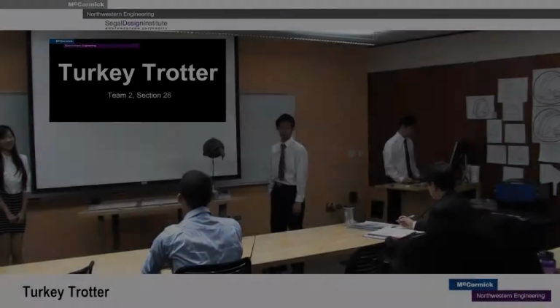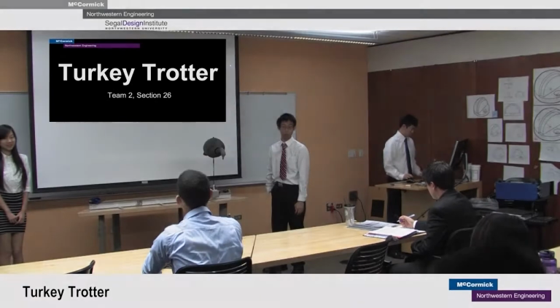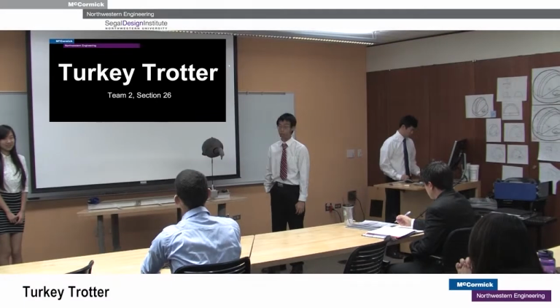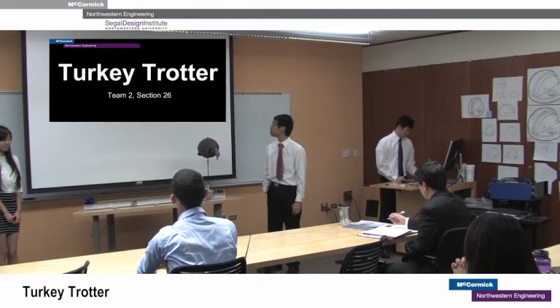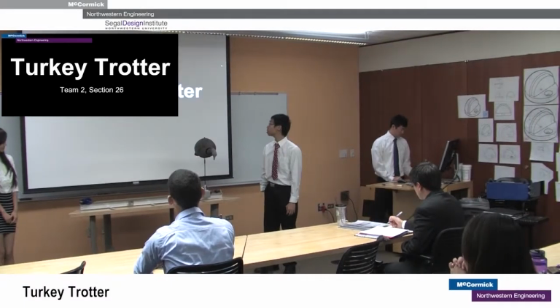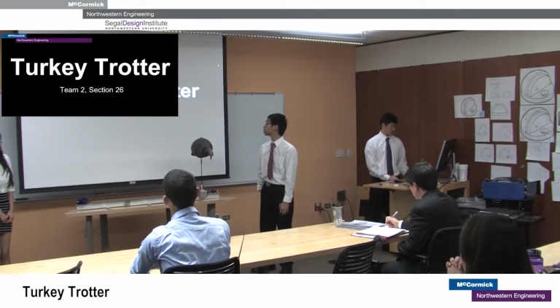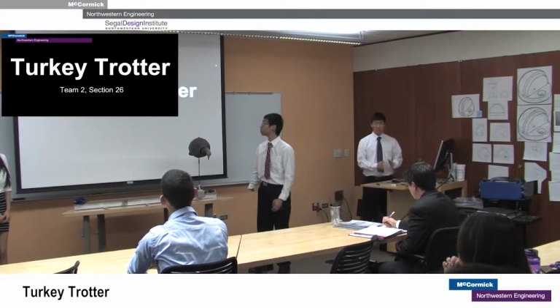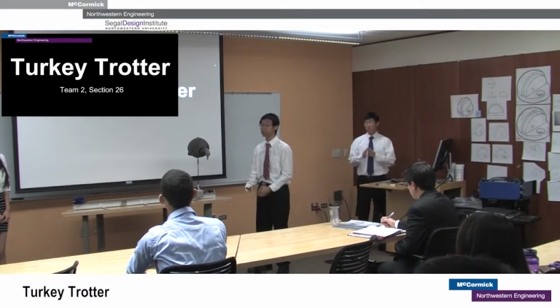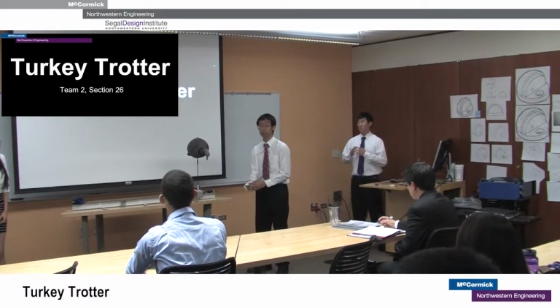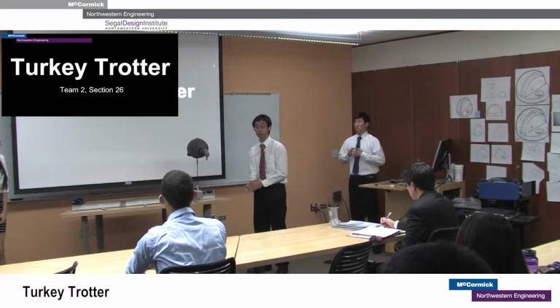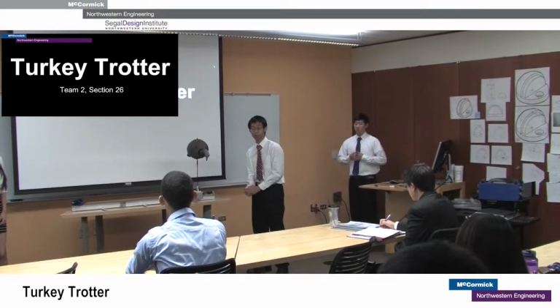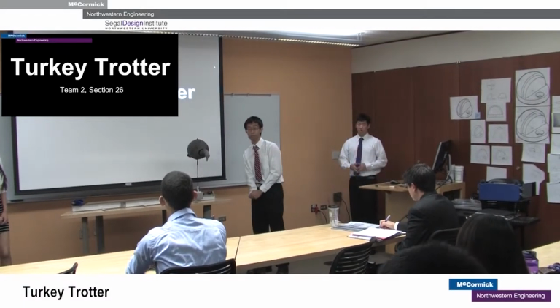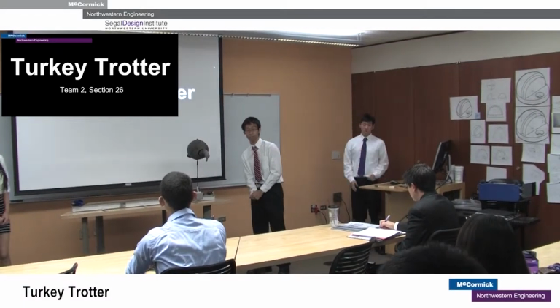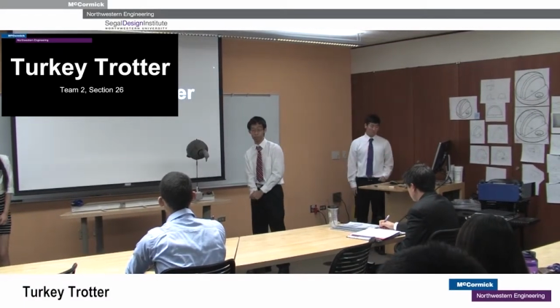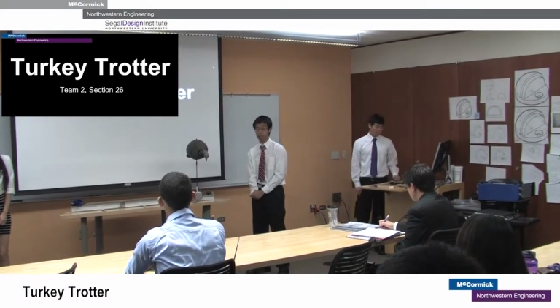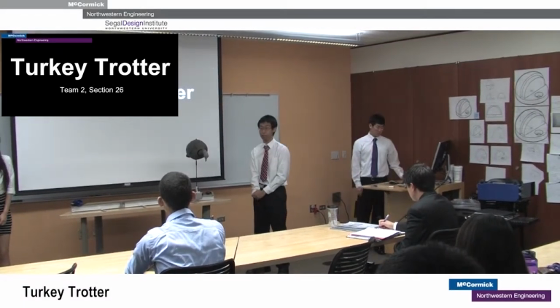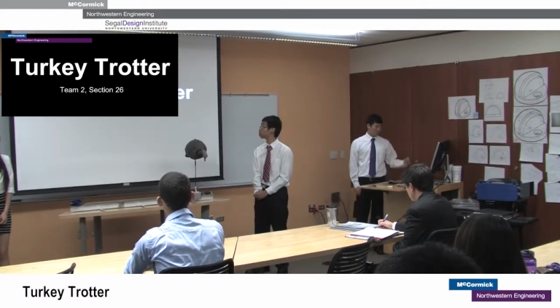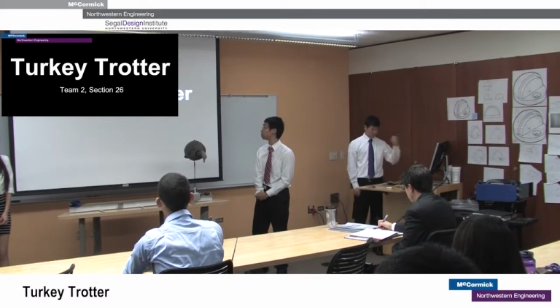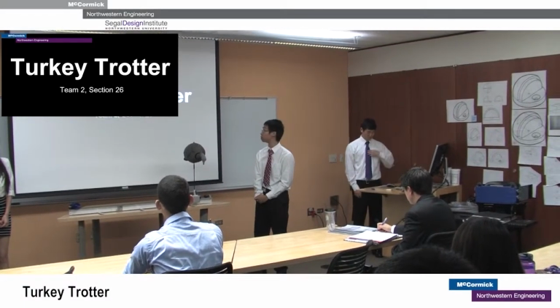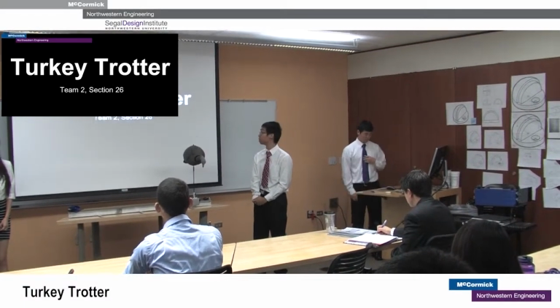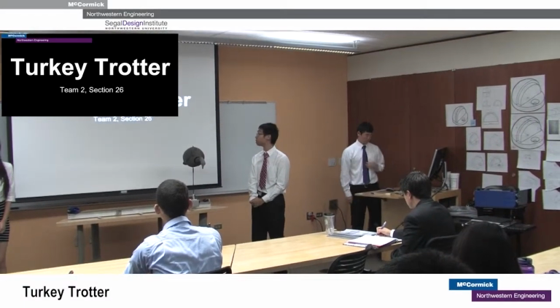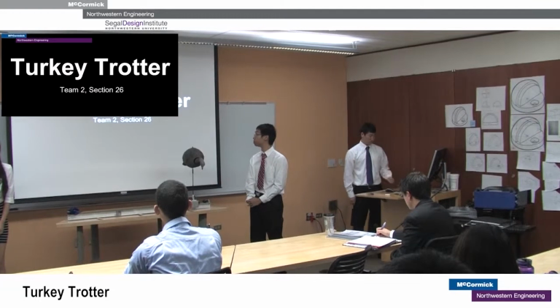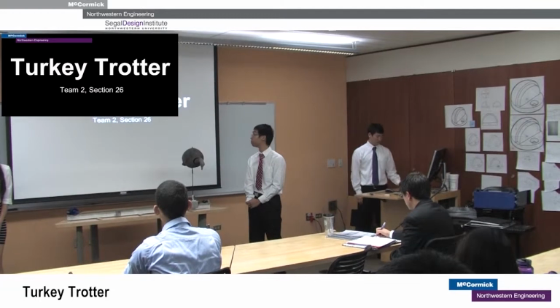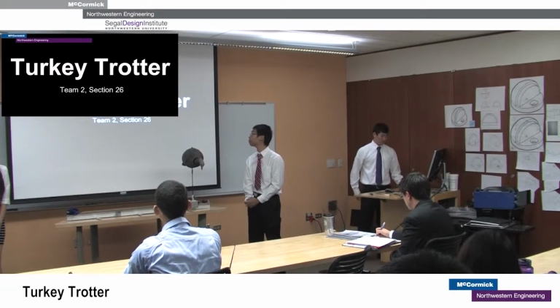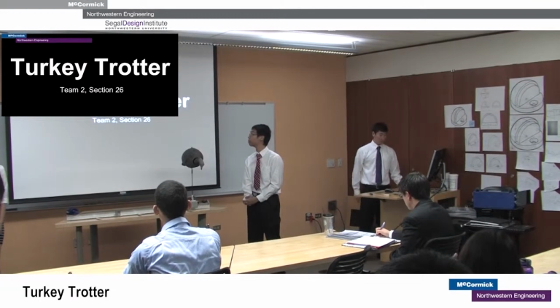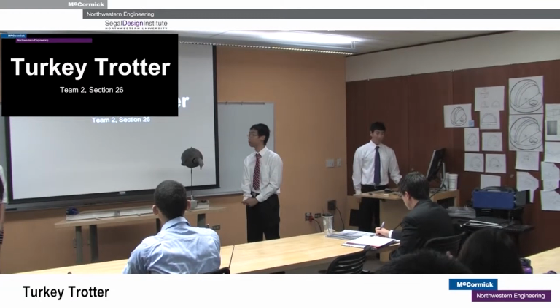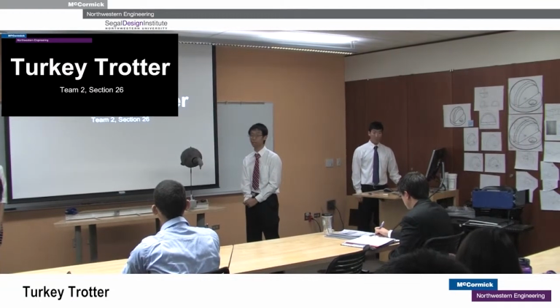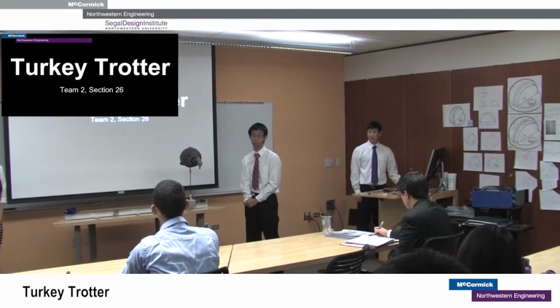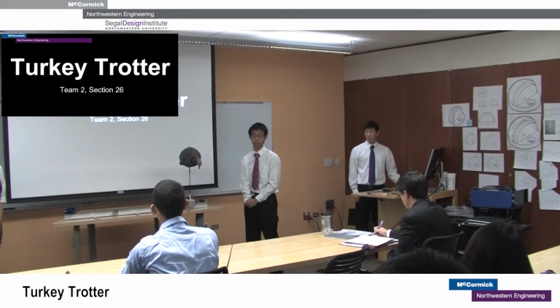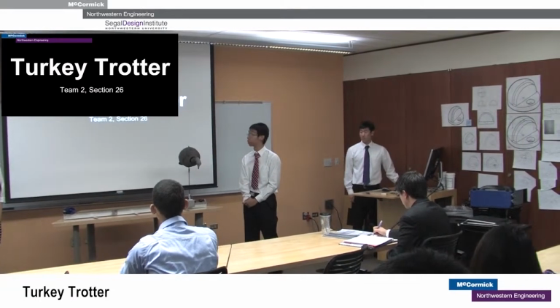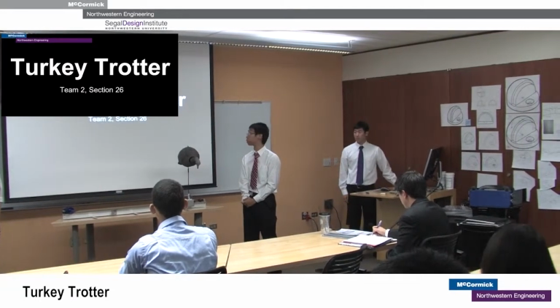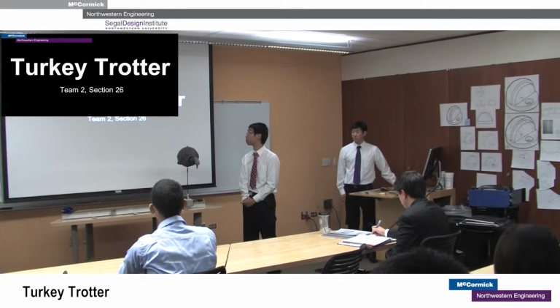We're team 2 of section 26 of Northwestern's GTC program, and our design is the Turkey Trotter.